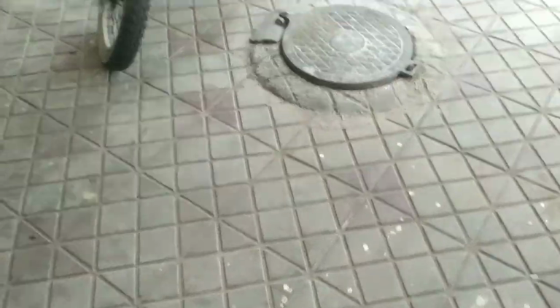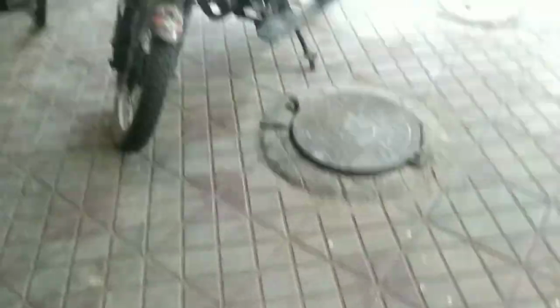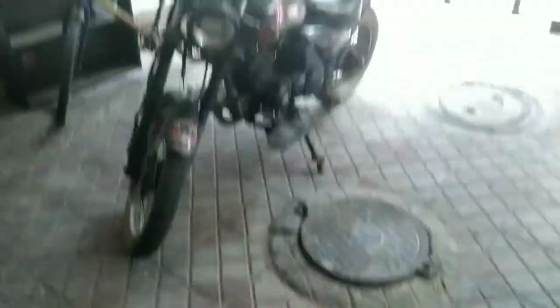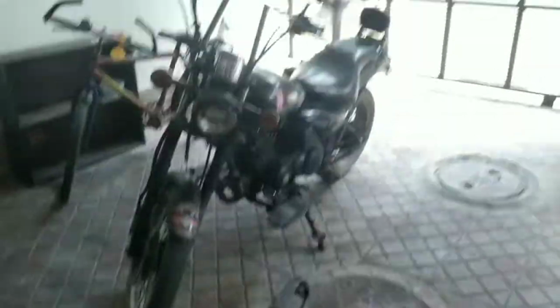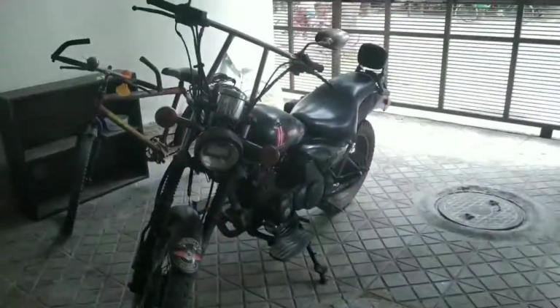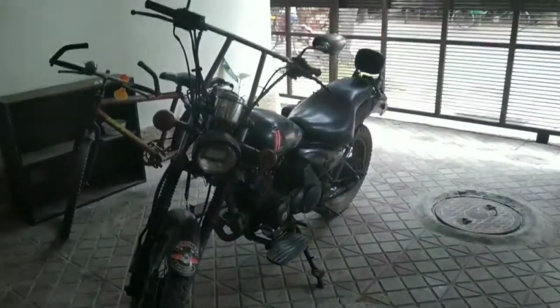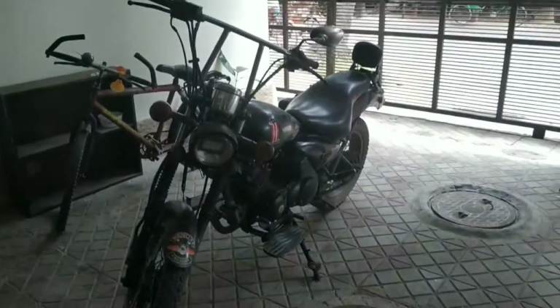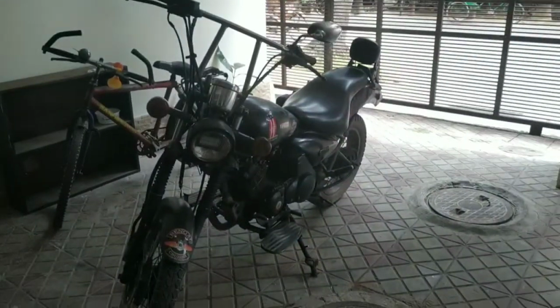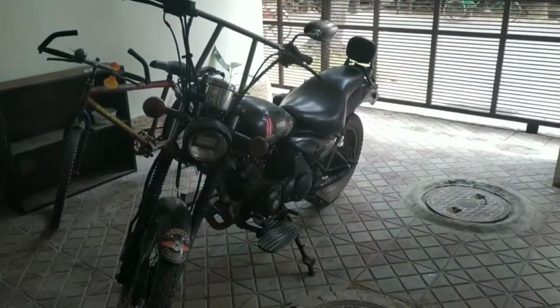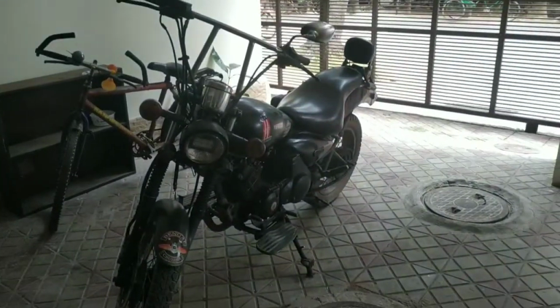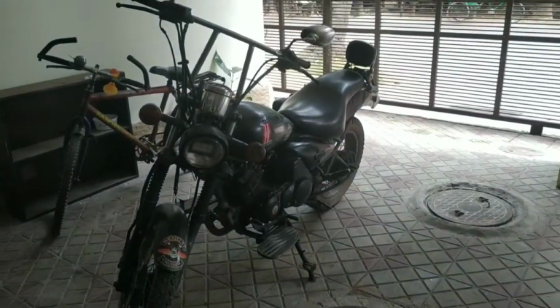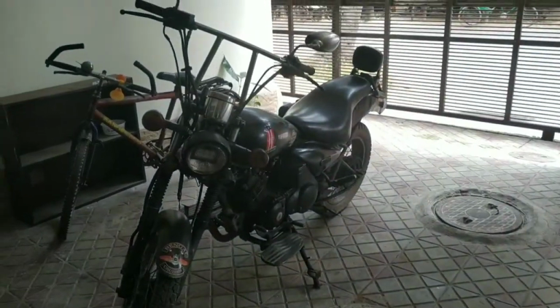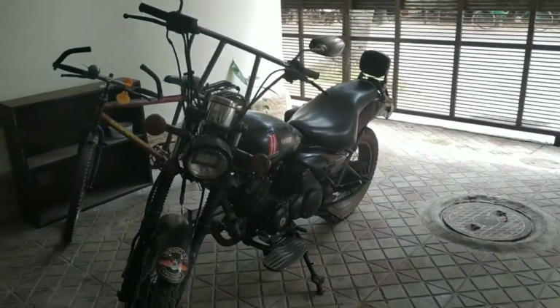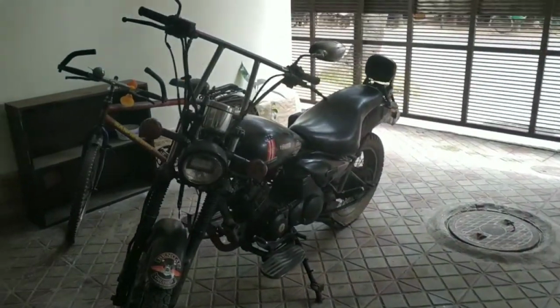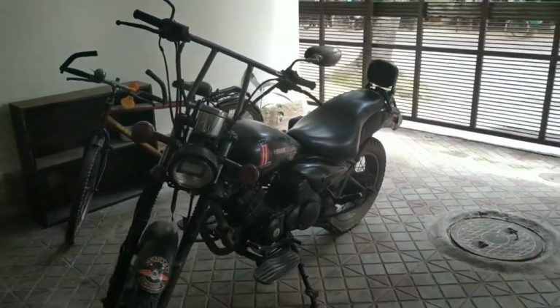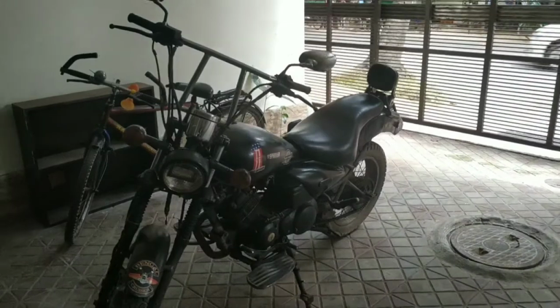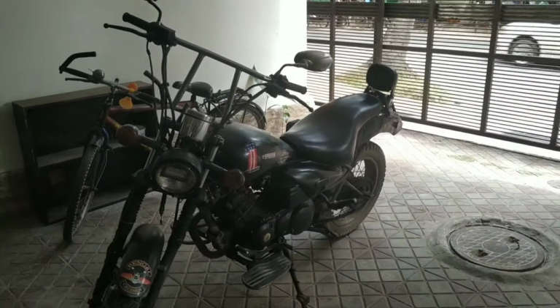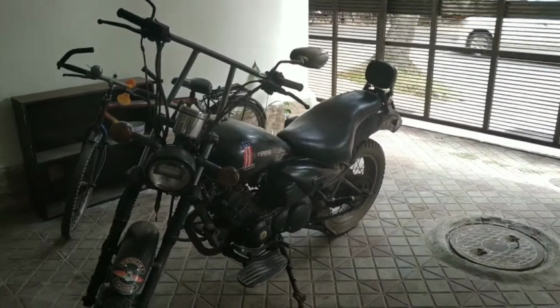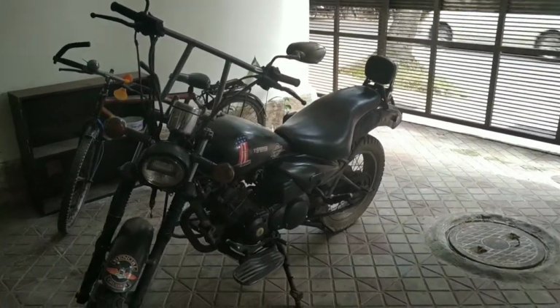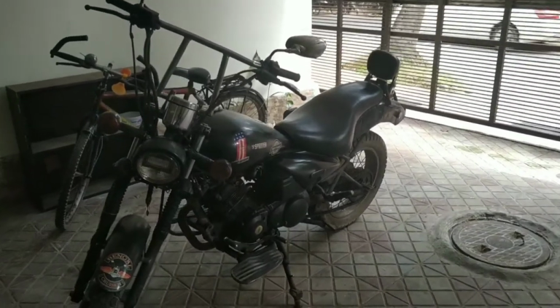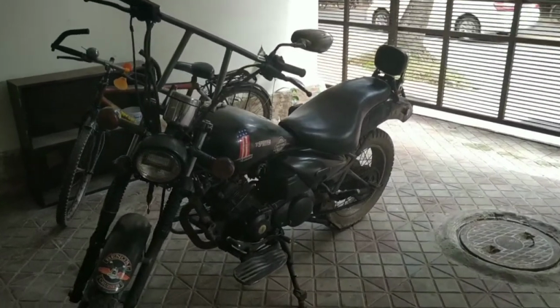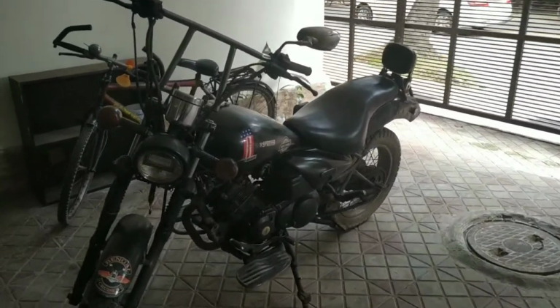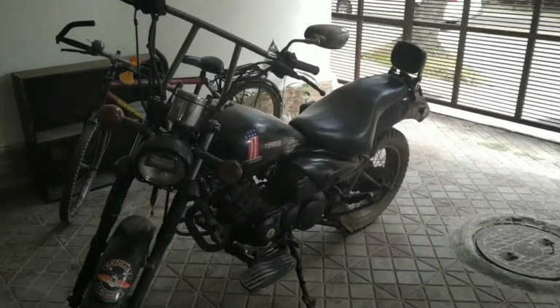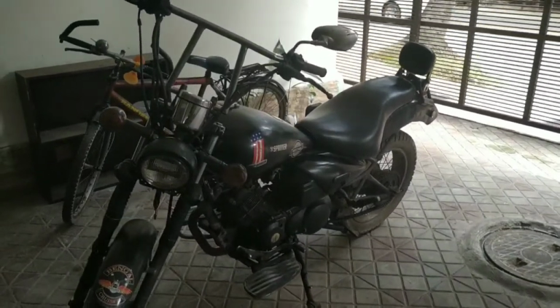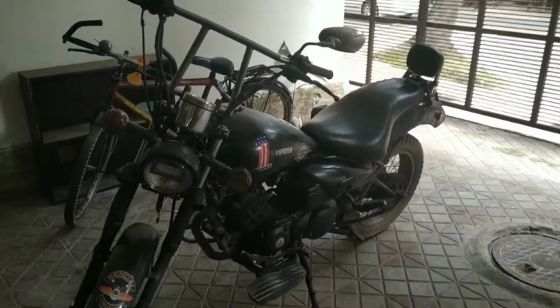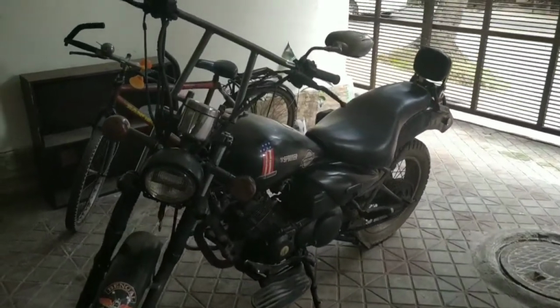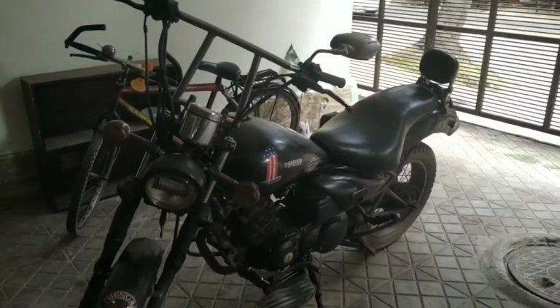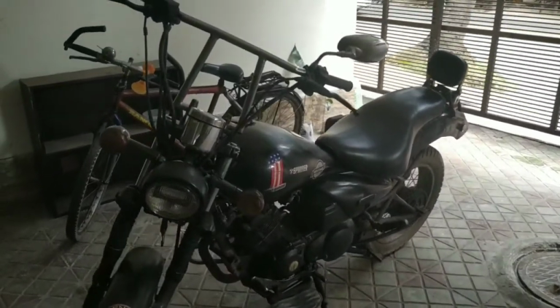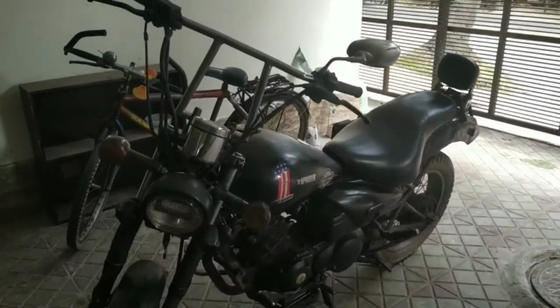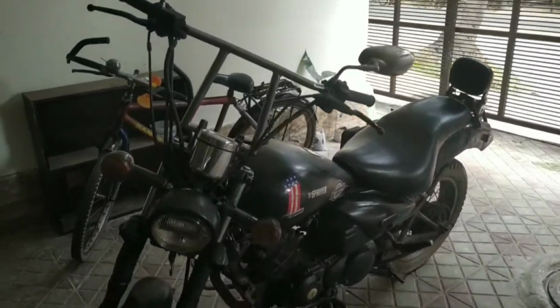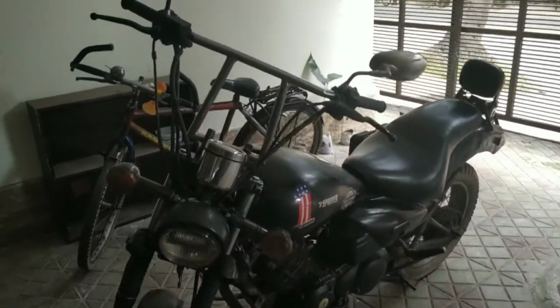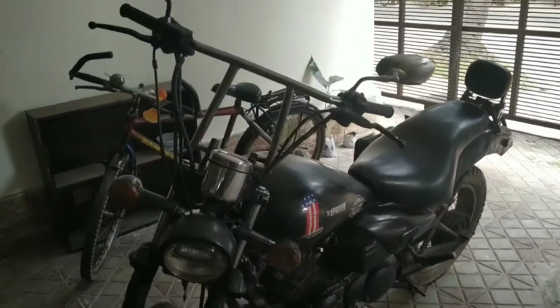Guys, this is the Yamaha MT-SAR. This is the time I was riding it. This is the model.